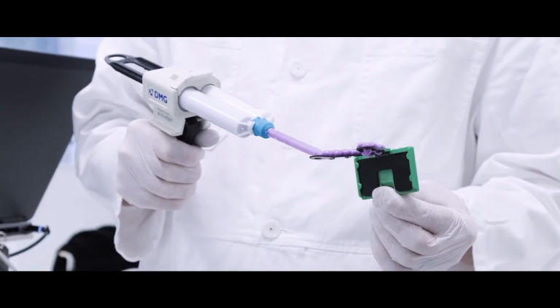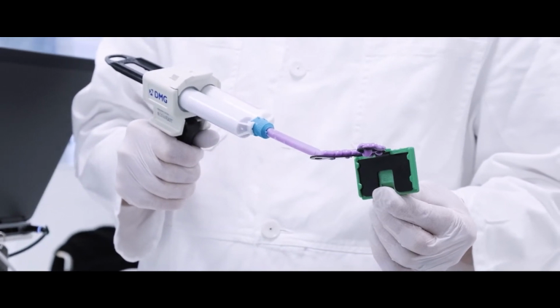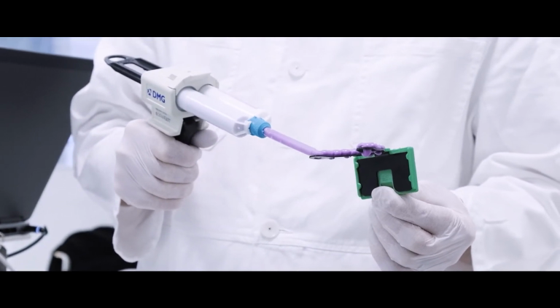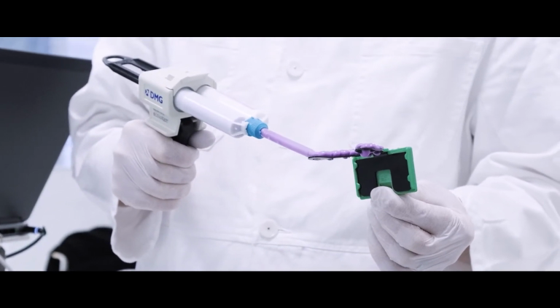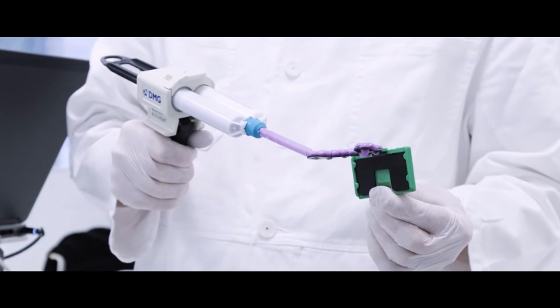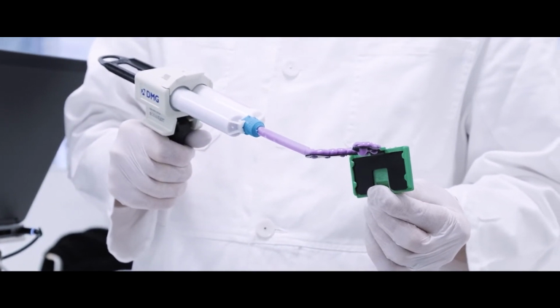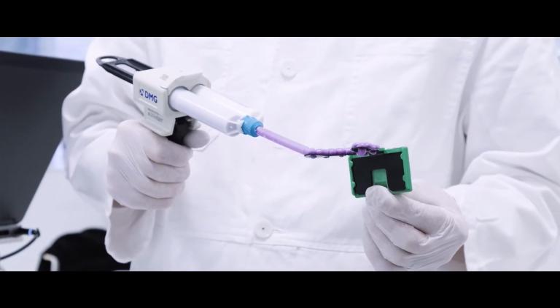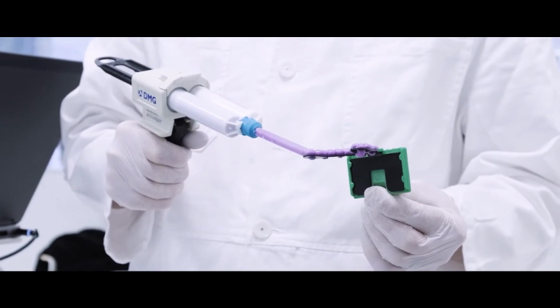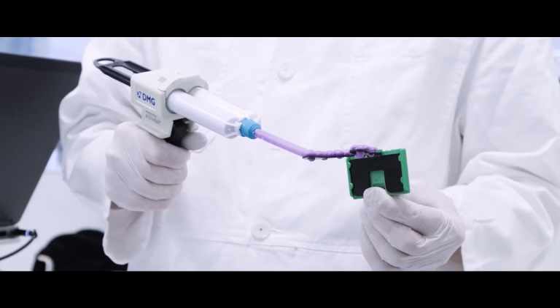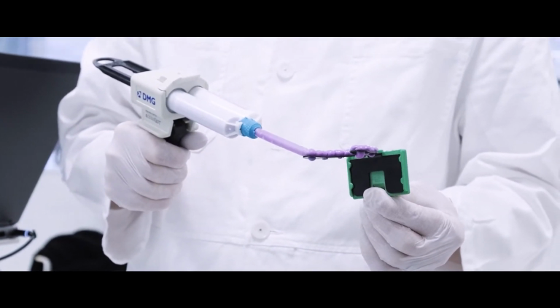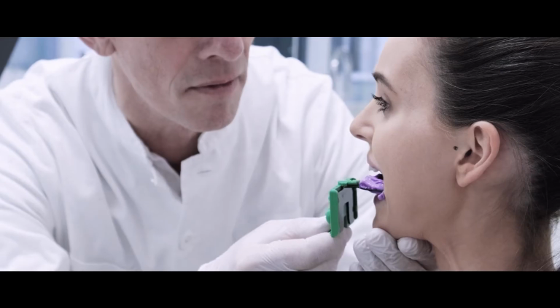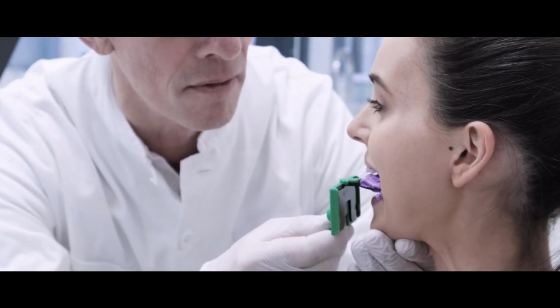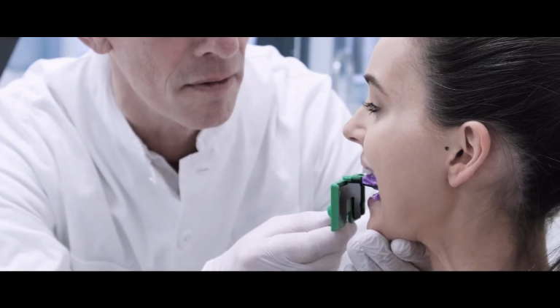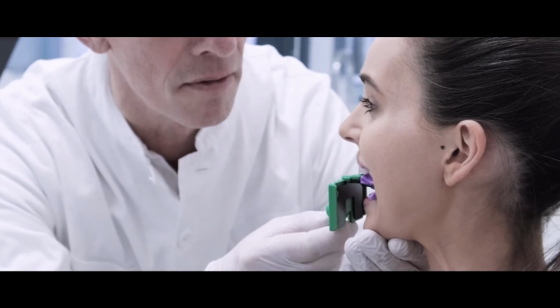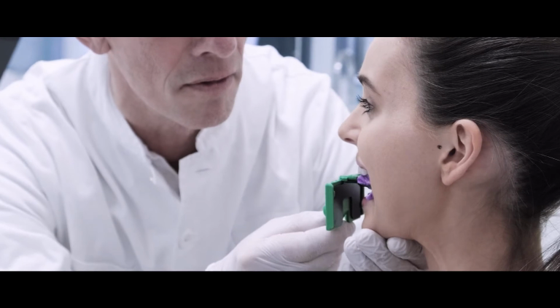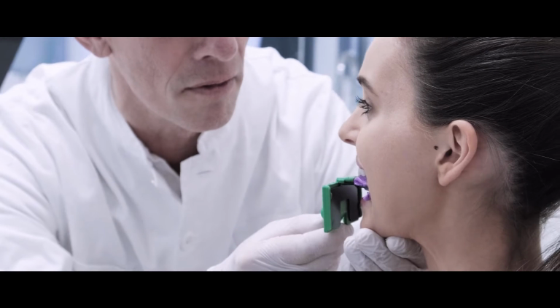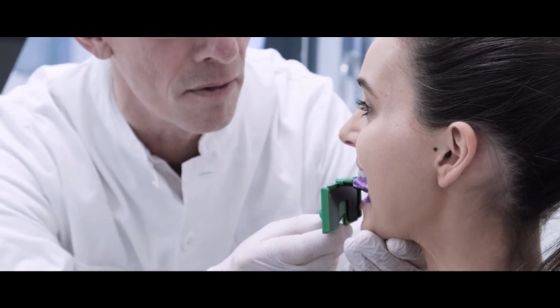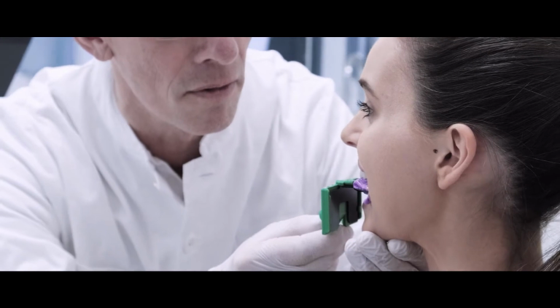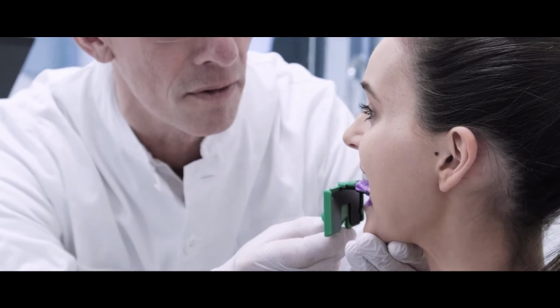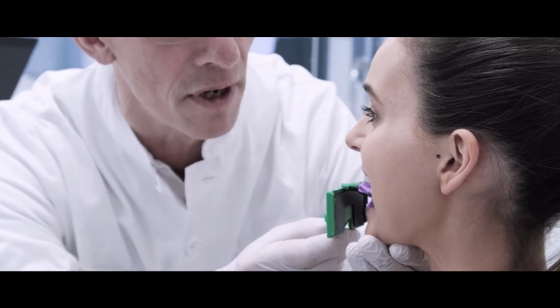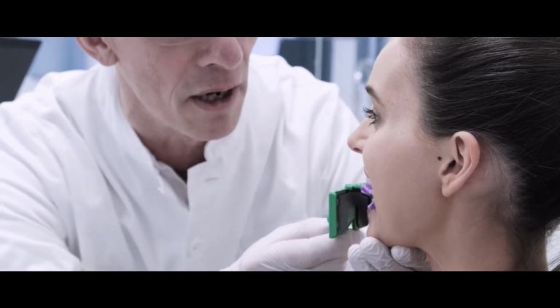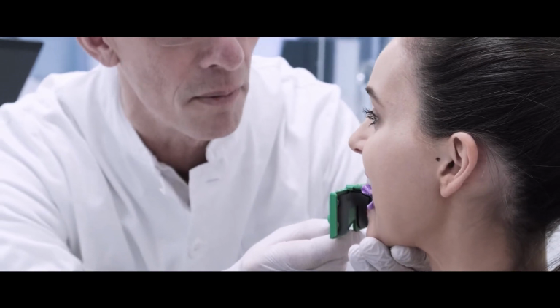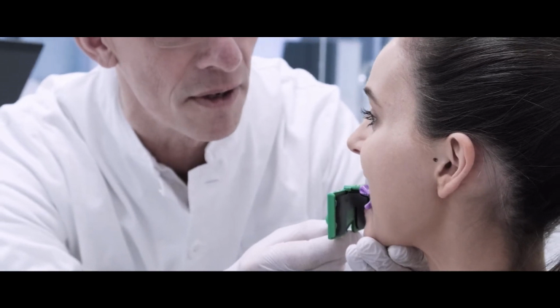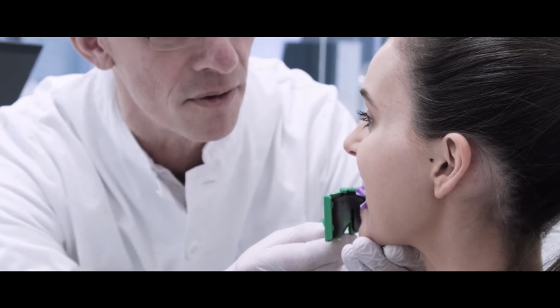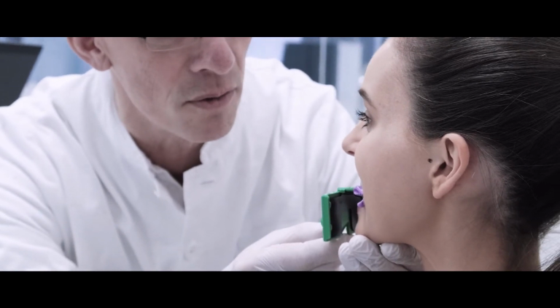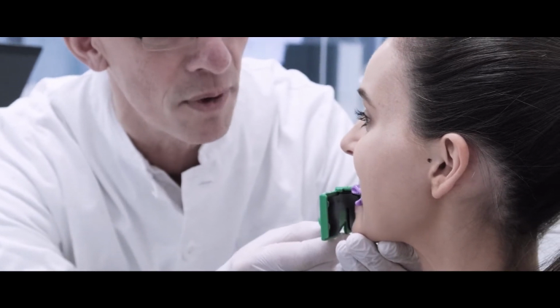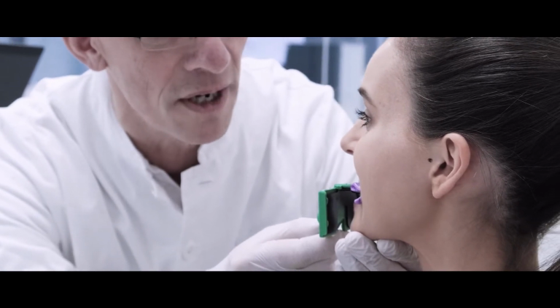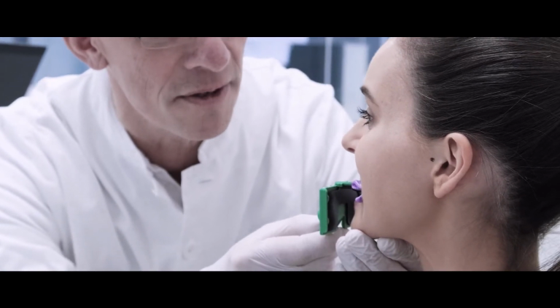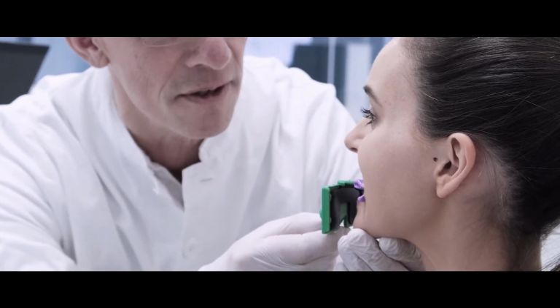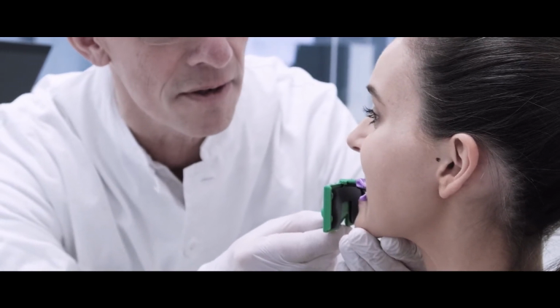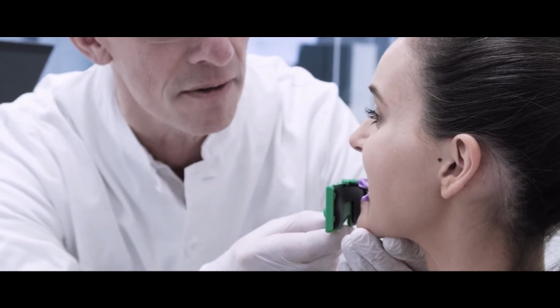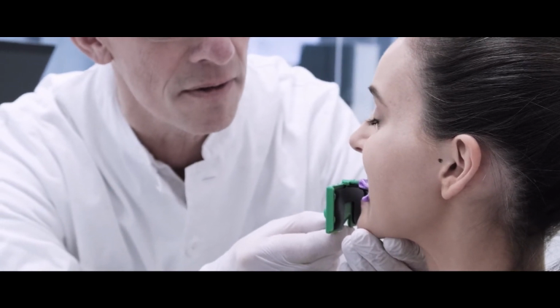A system called transfer fork is used to relate digital models to the patient's face.